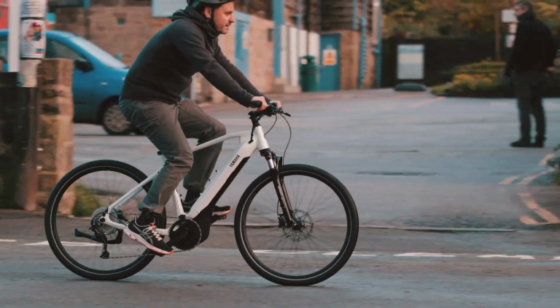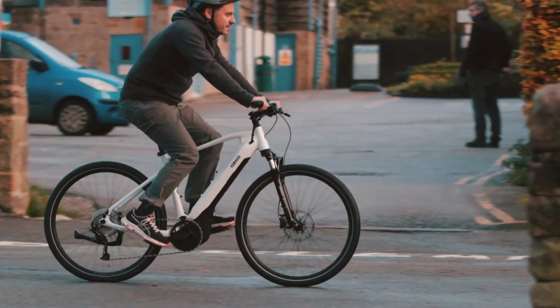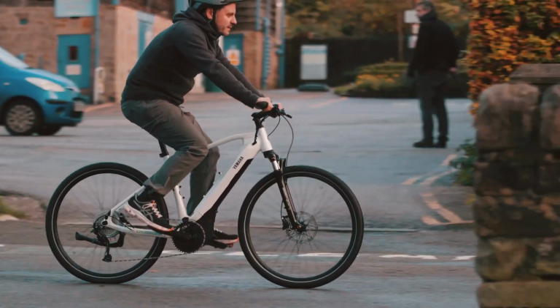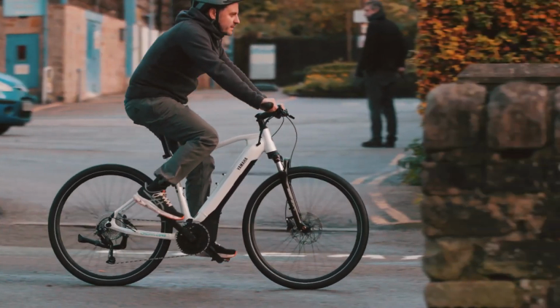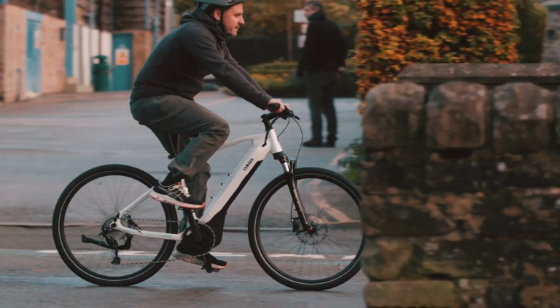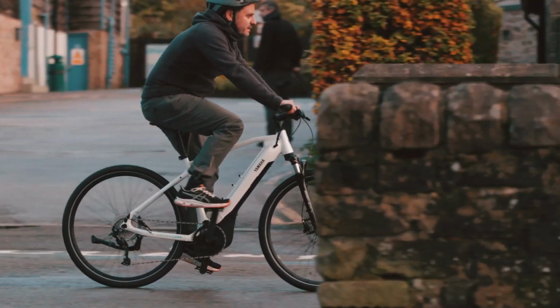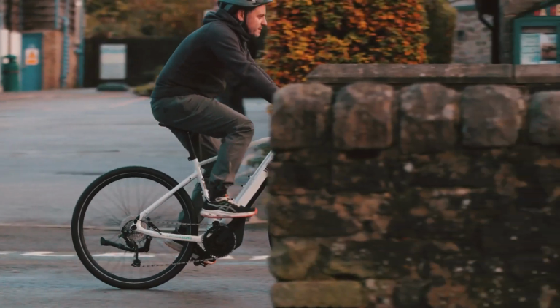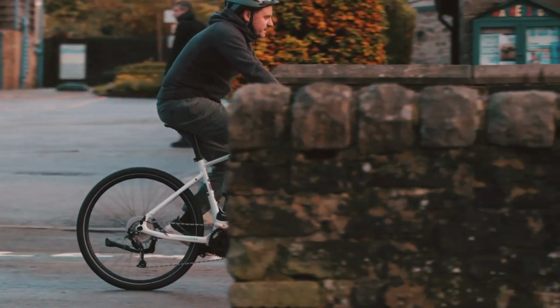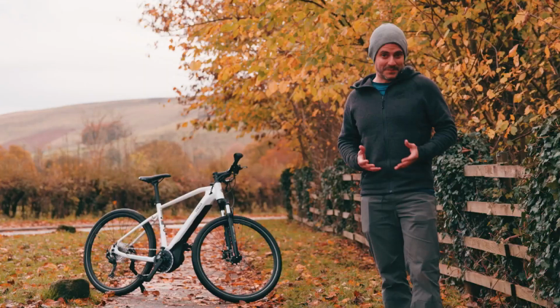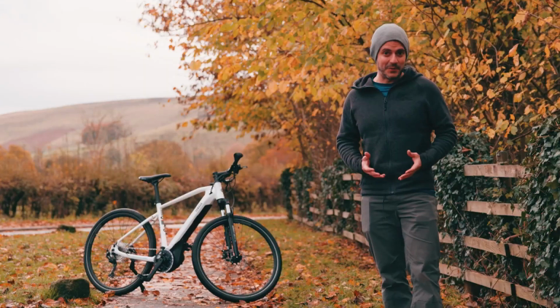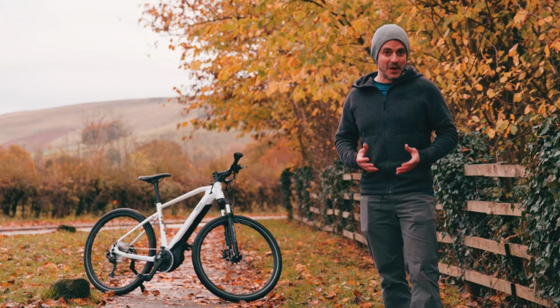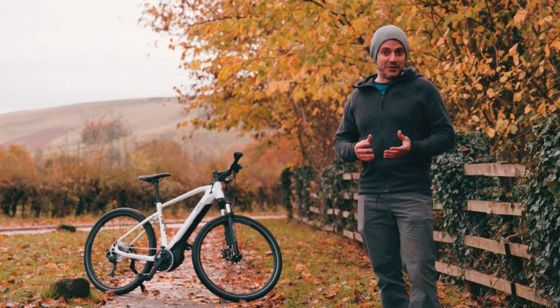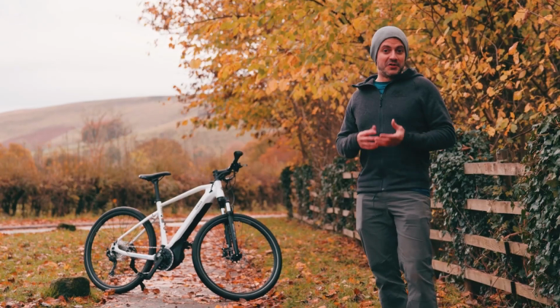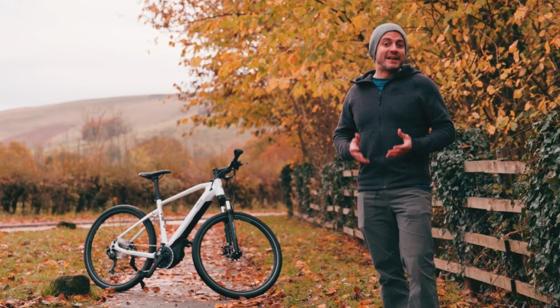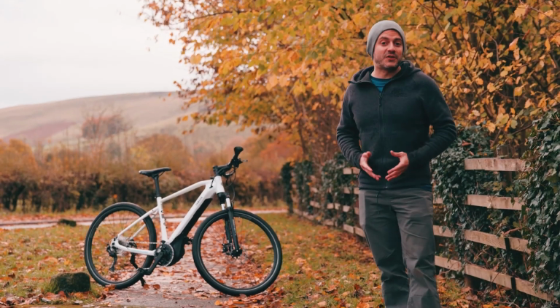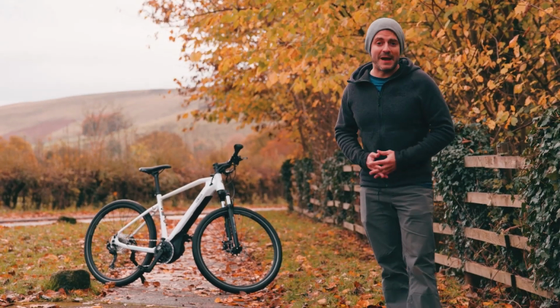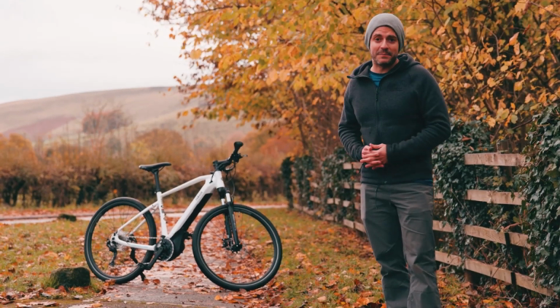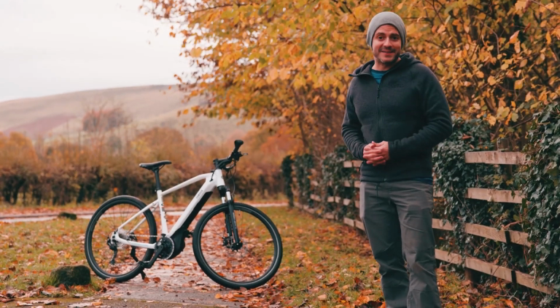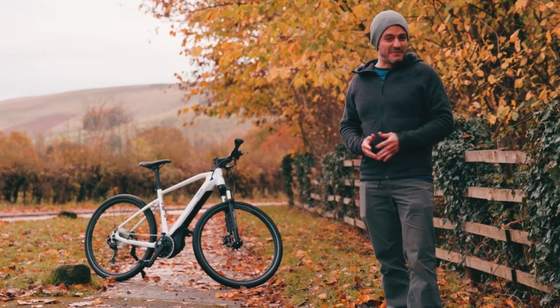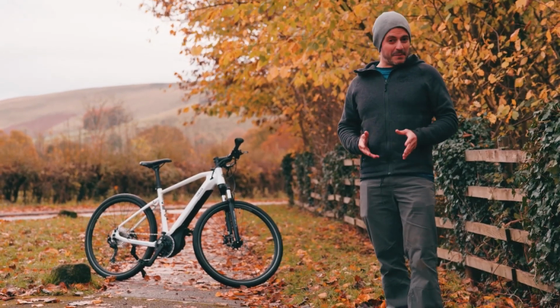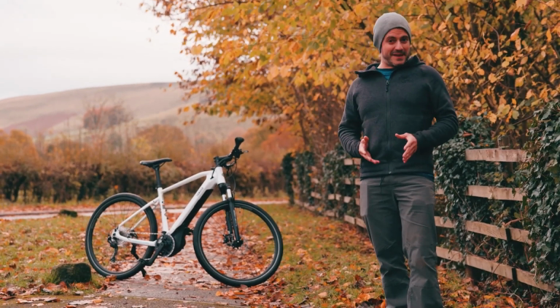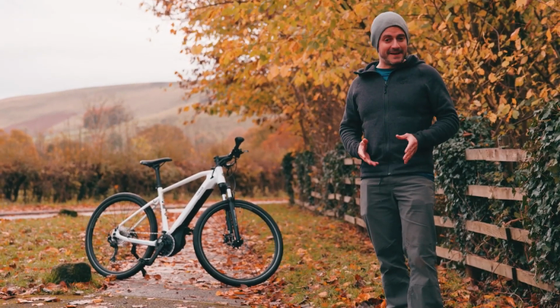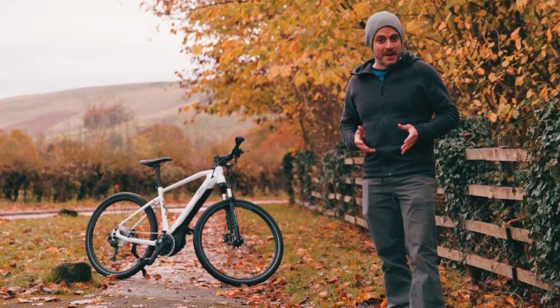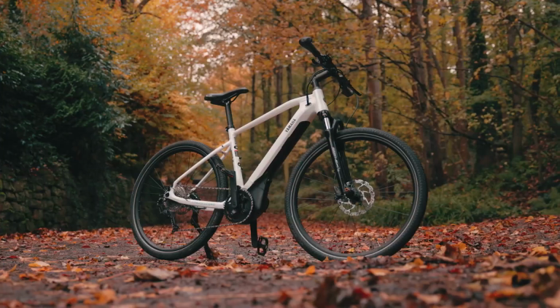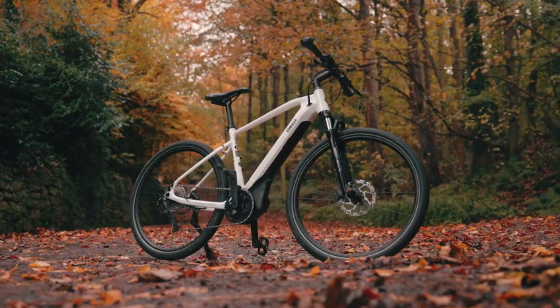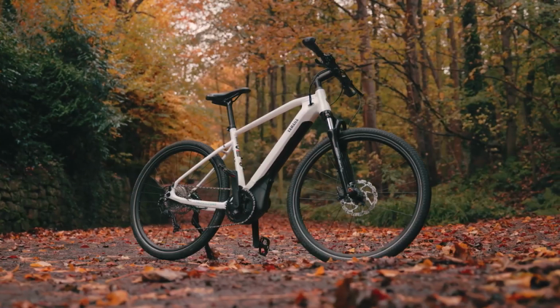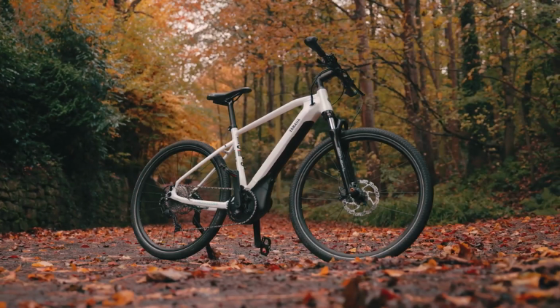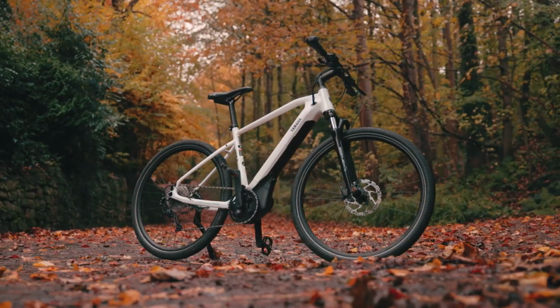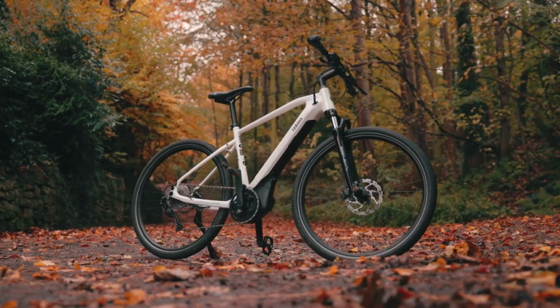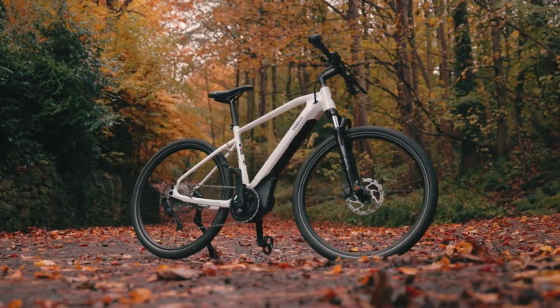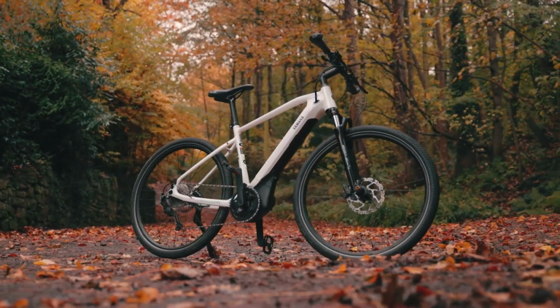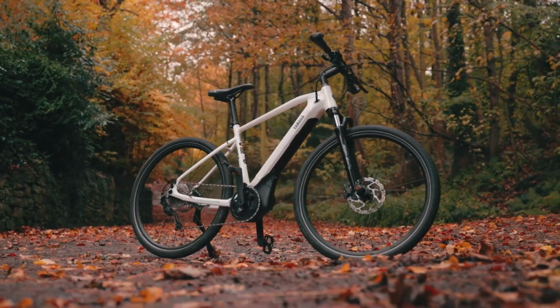At times I'm flying up hills passing people on non-electric powered bikes, and it really got me thinking — what can we do to test the CrossCore RCE?